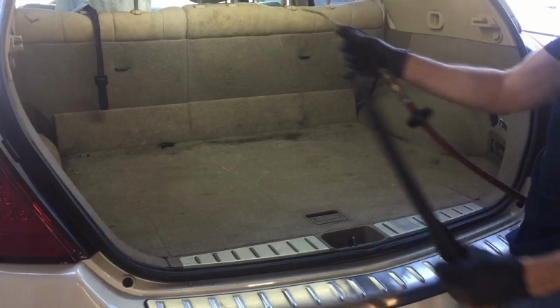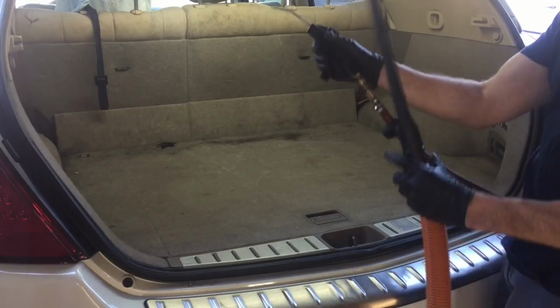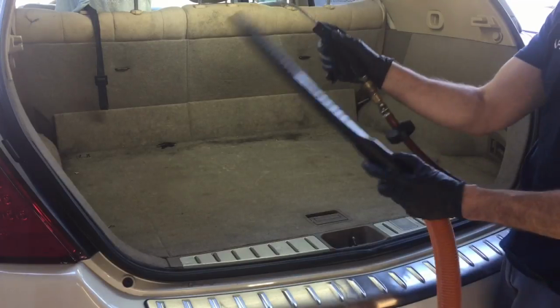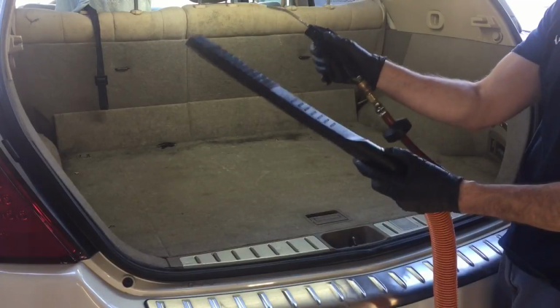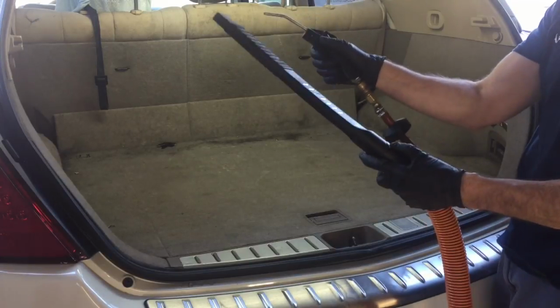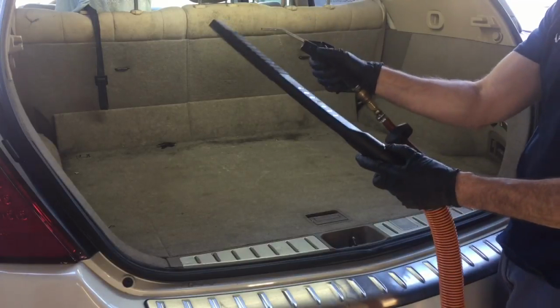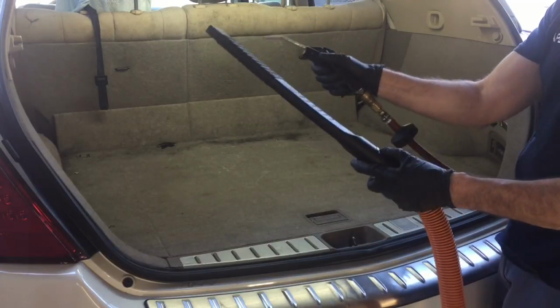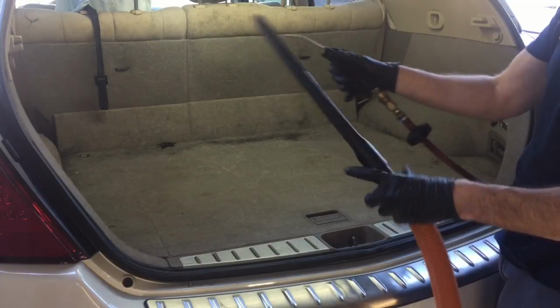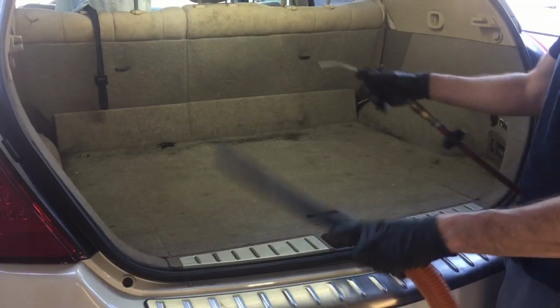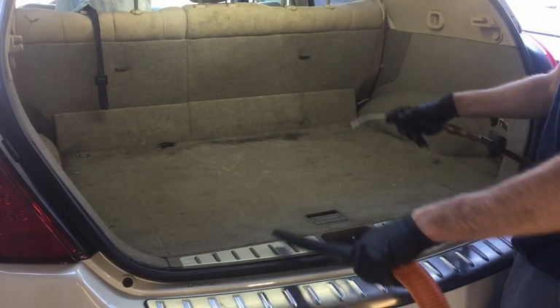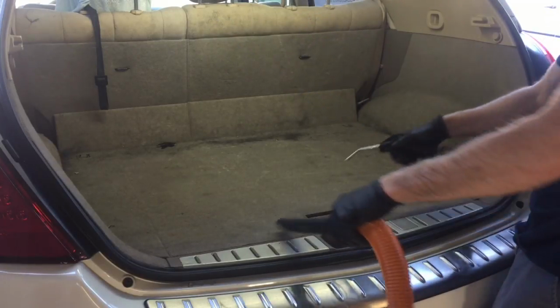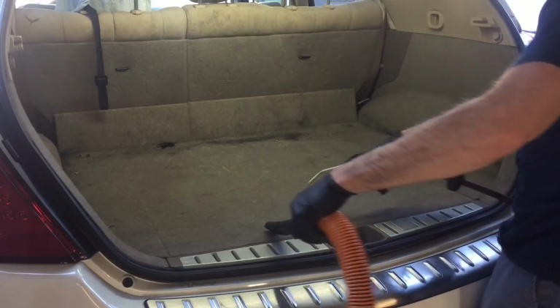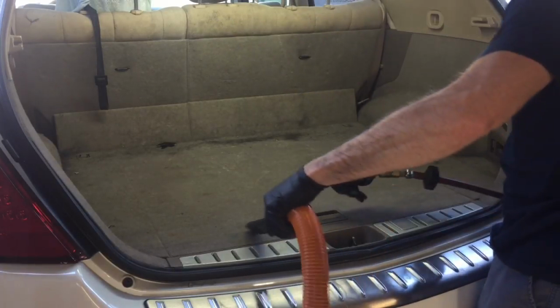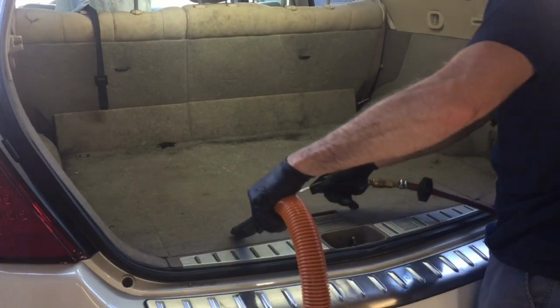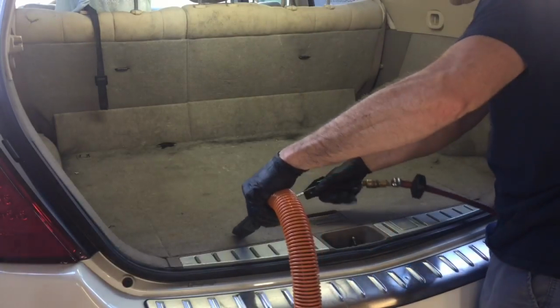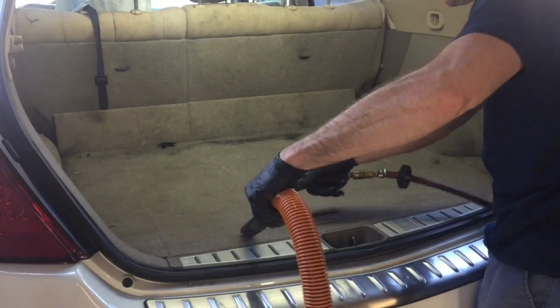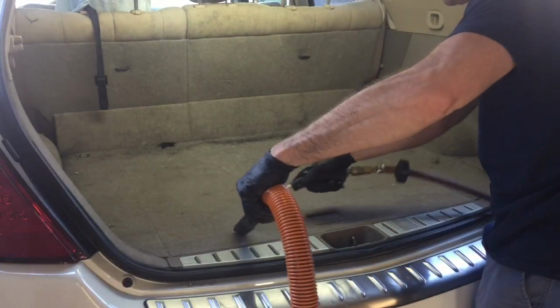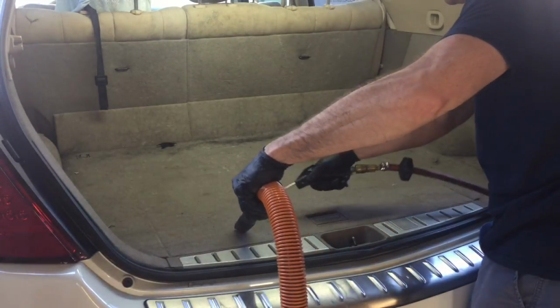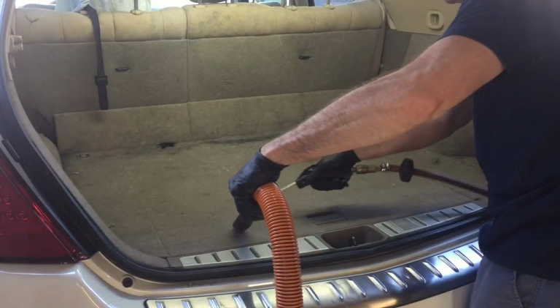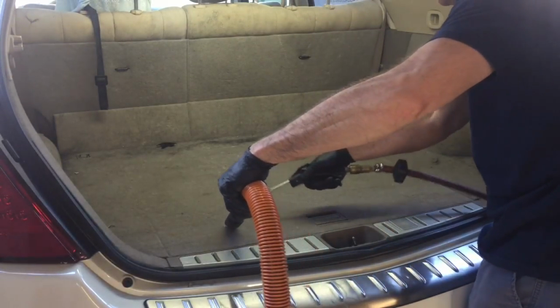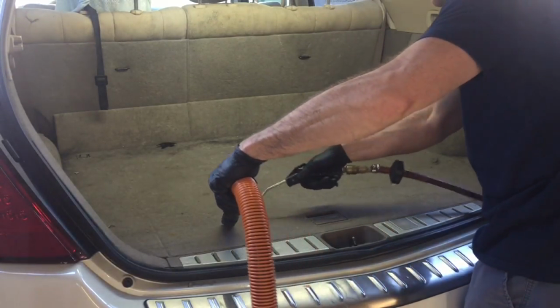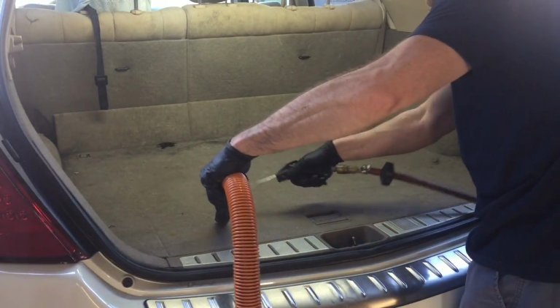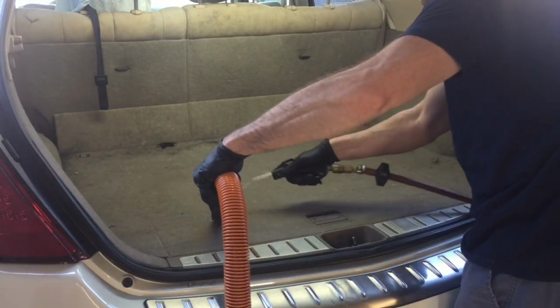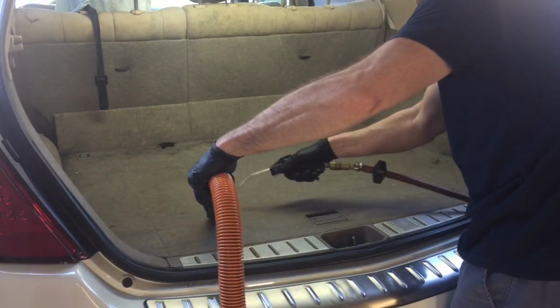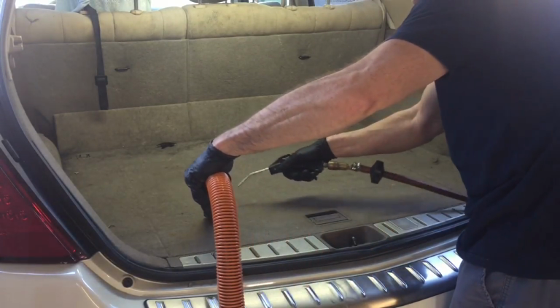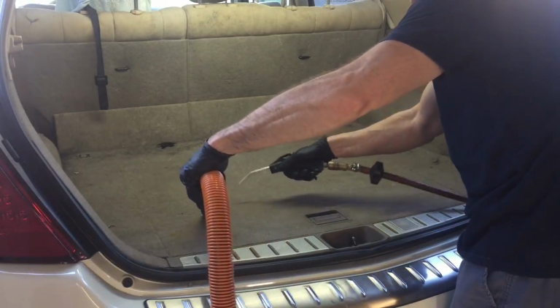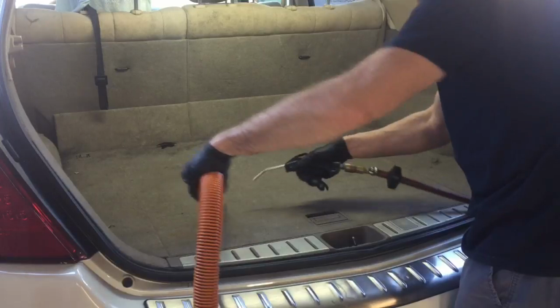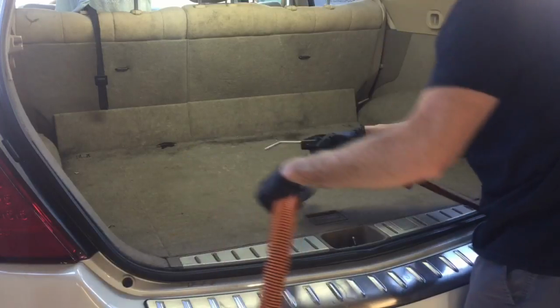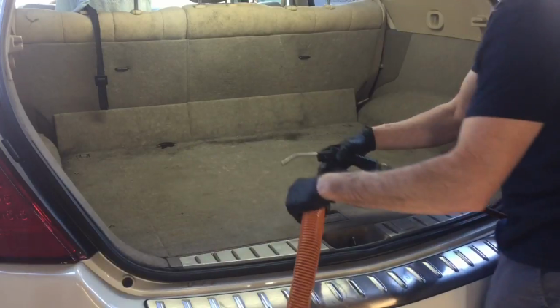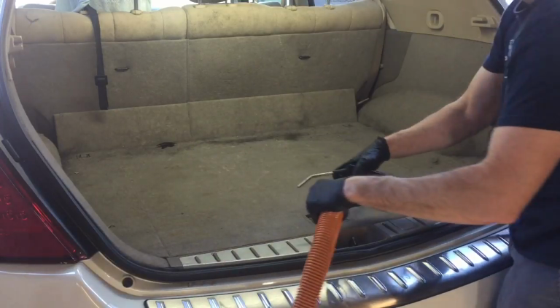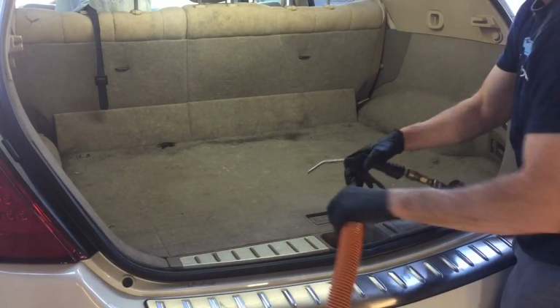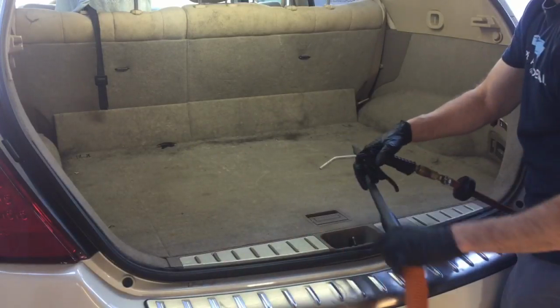The first method I'm going to show you is very effective using forced air — just easily try and blow it right up into the vac.